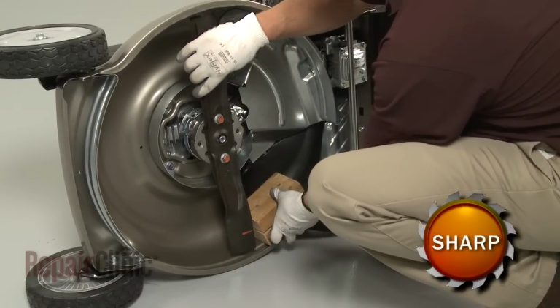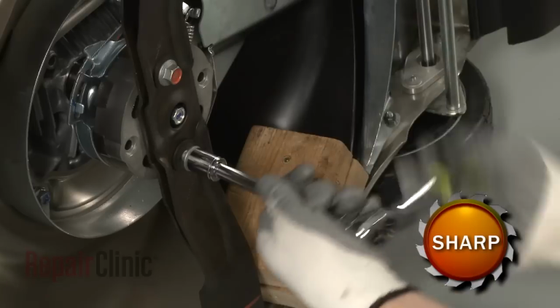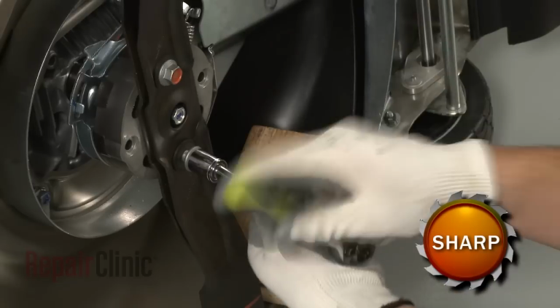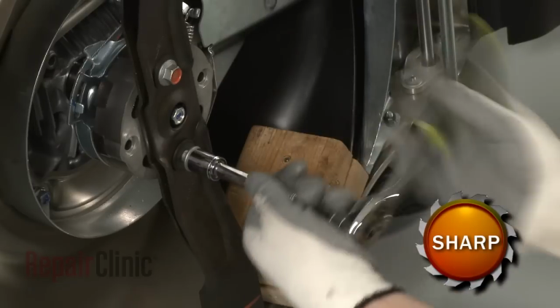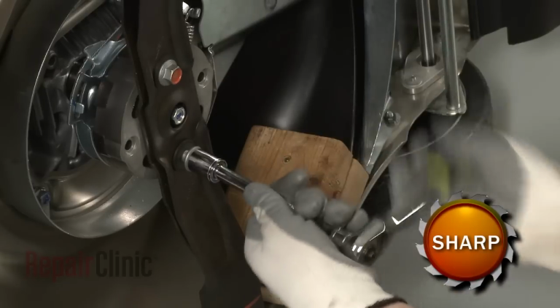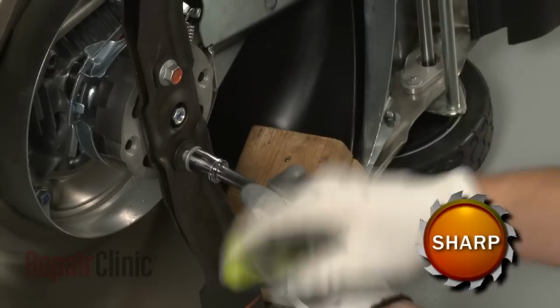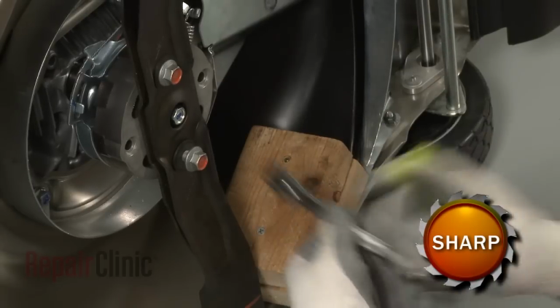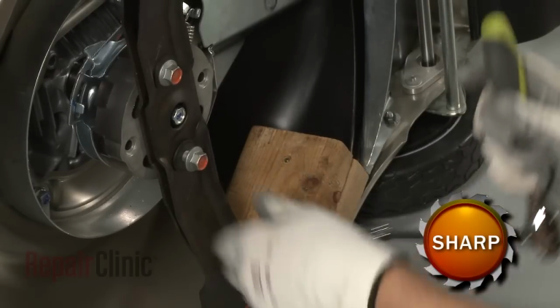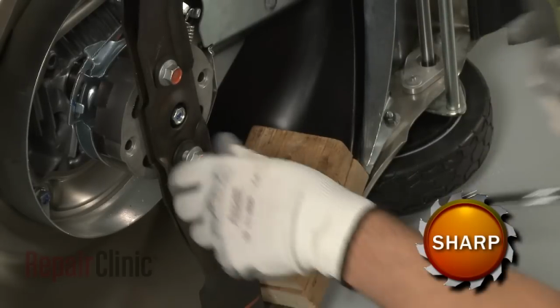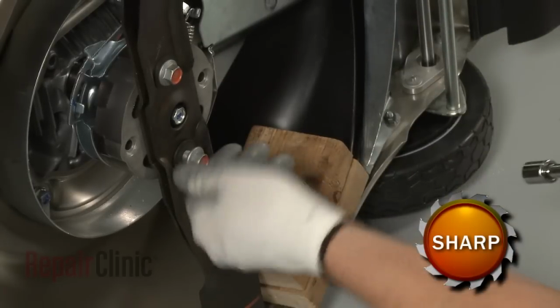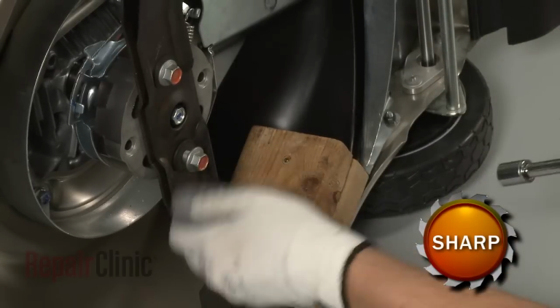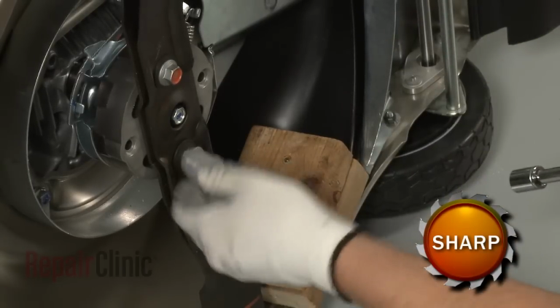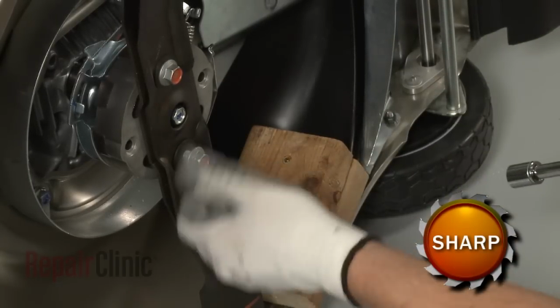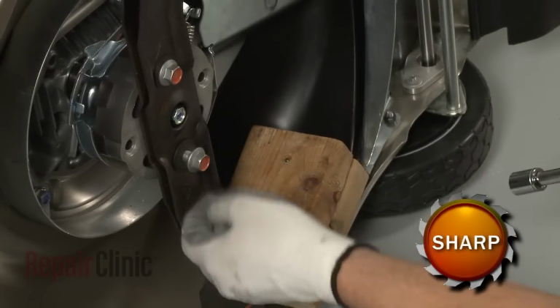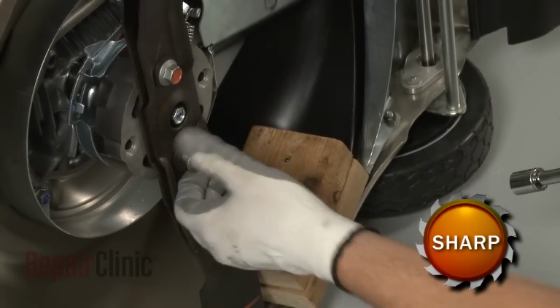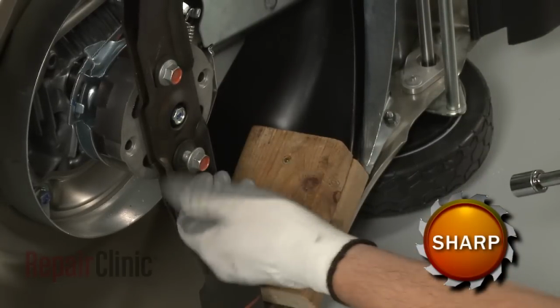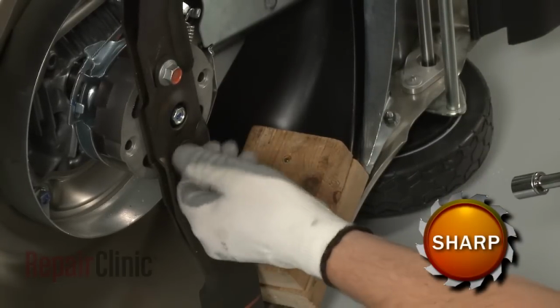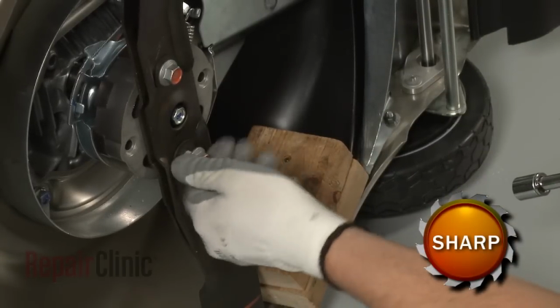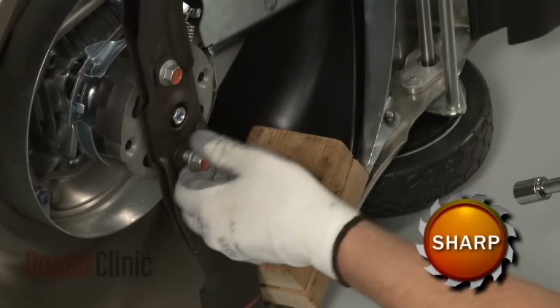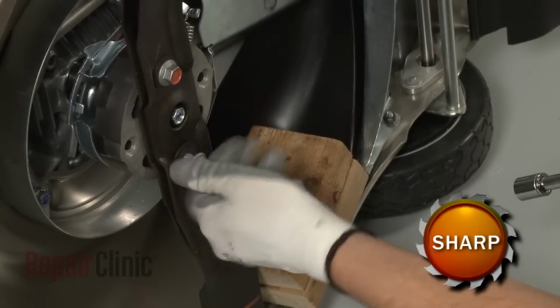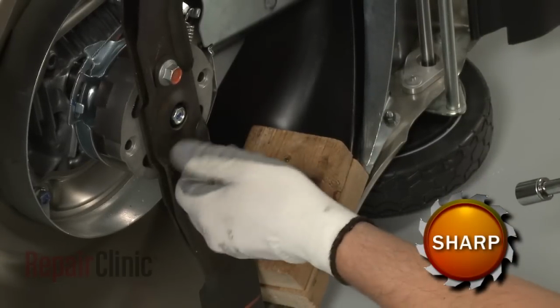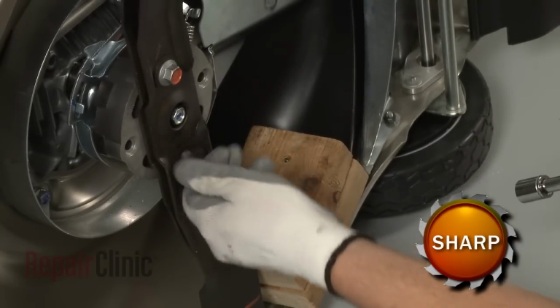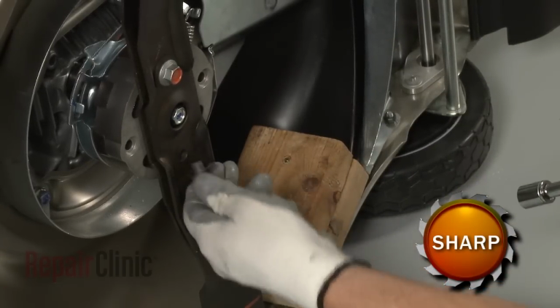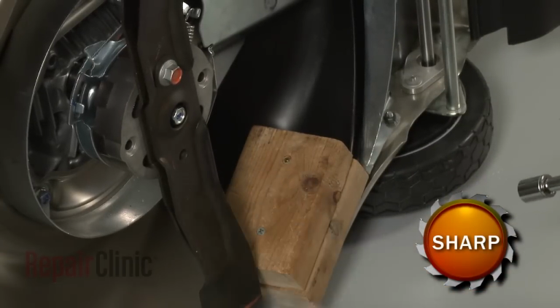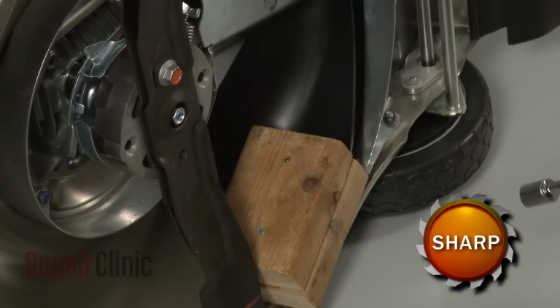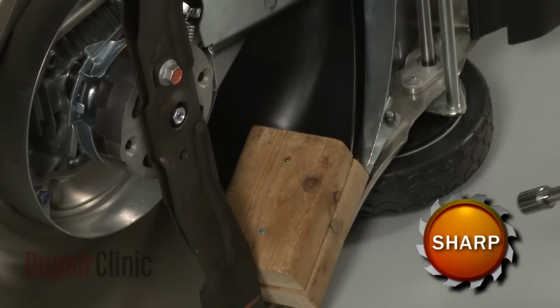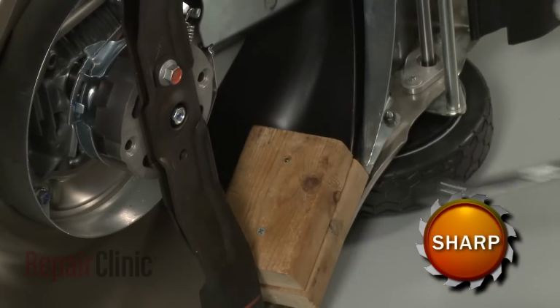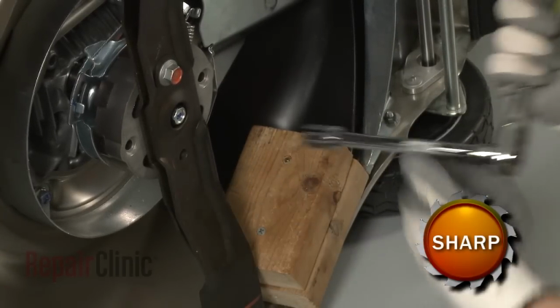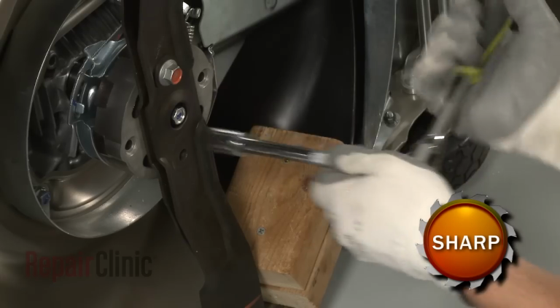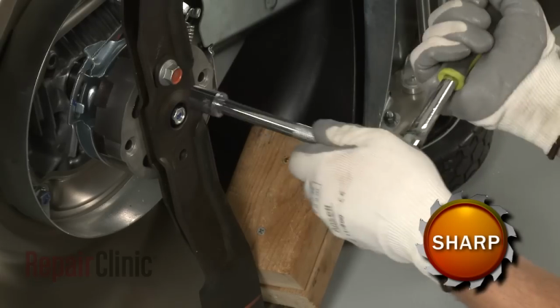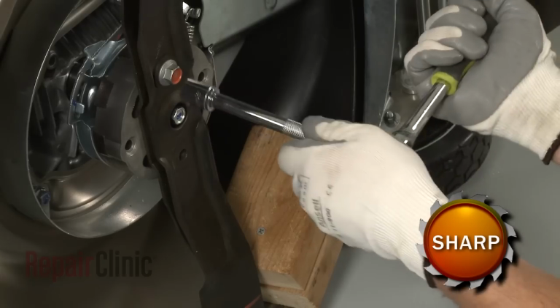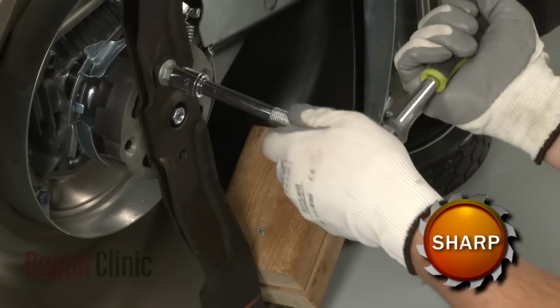Use a 14mm socket to remove the bolts and washers and pull the old blade or blades off.